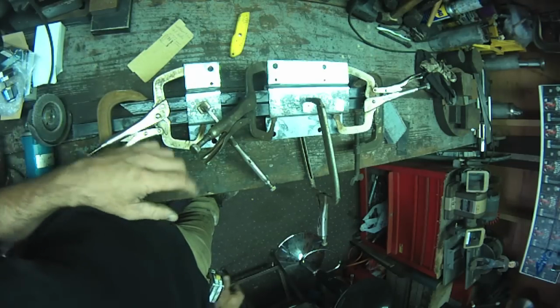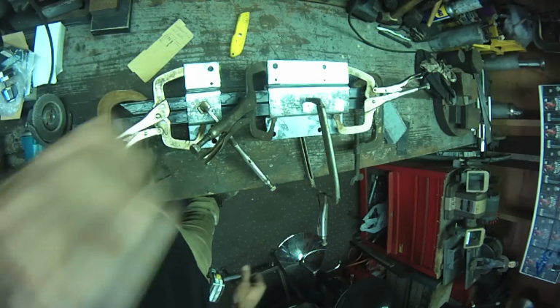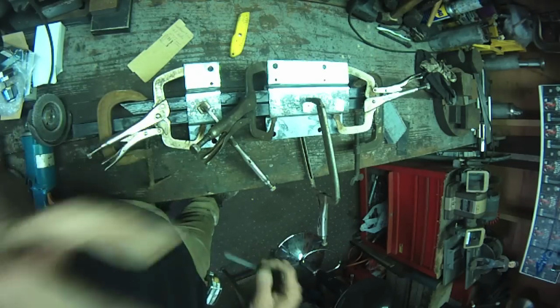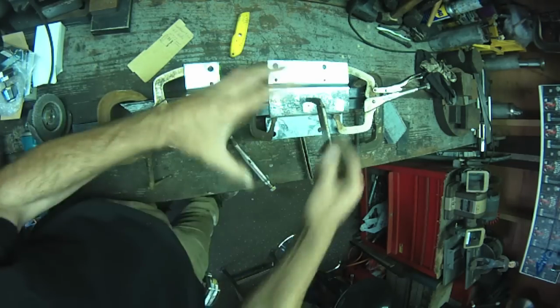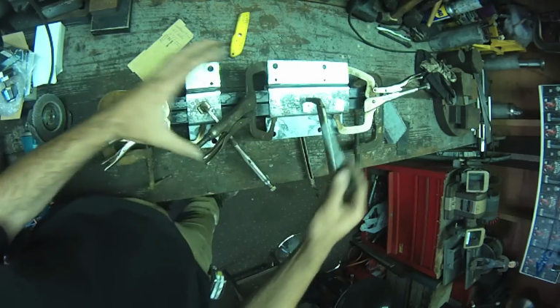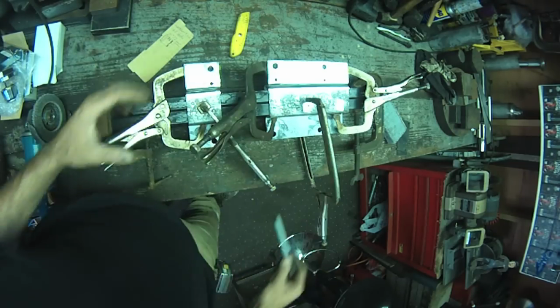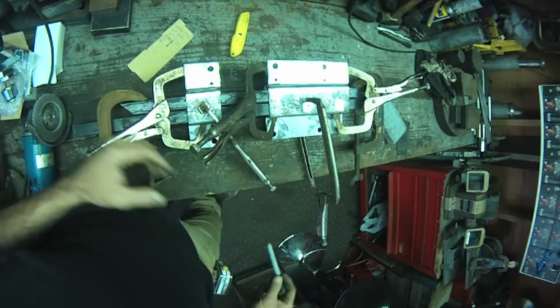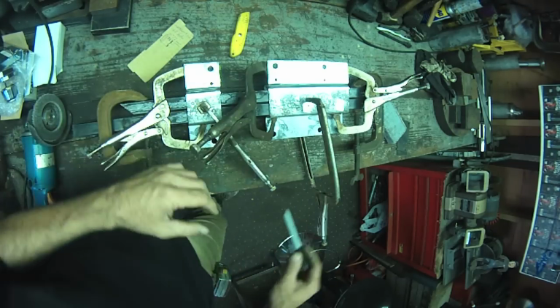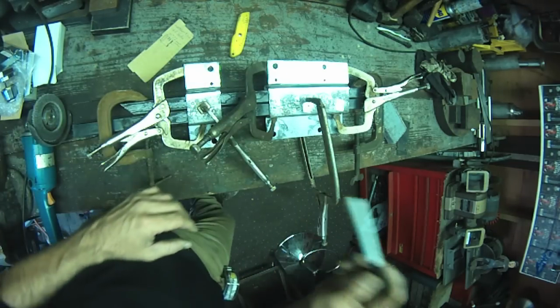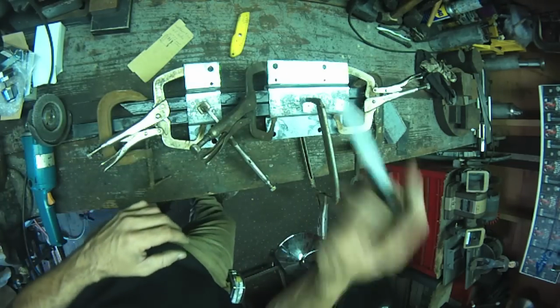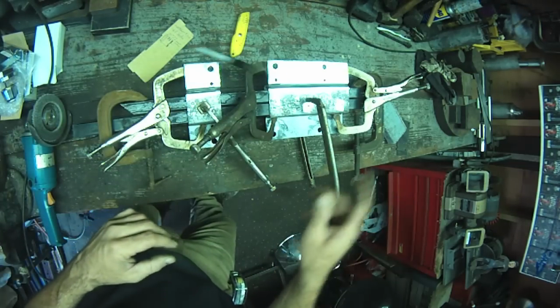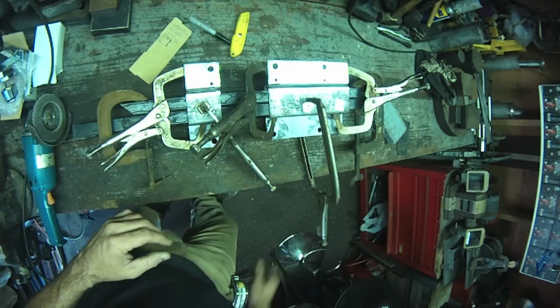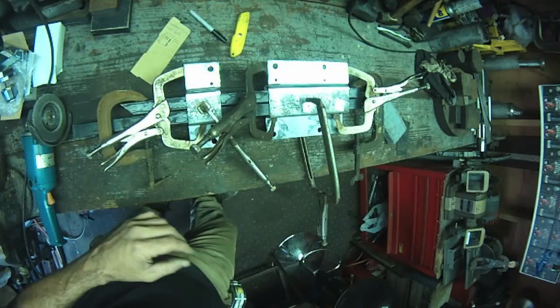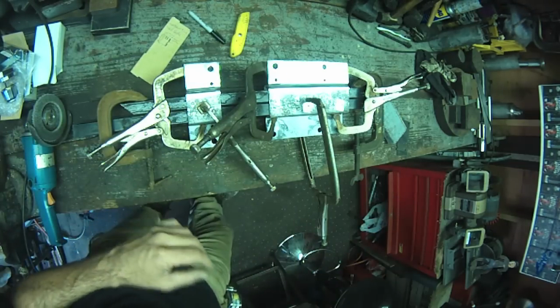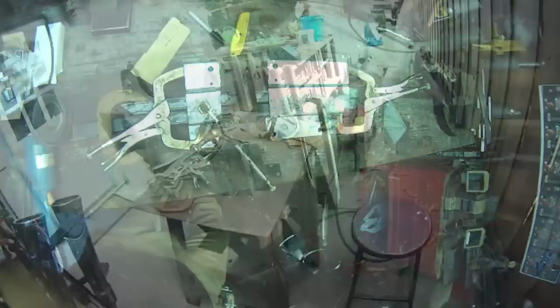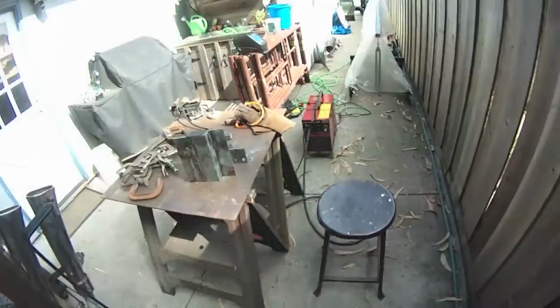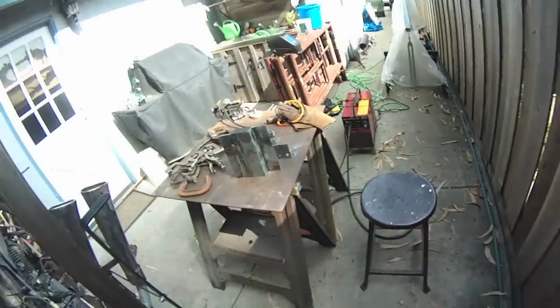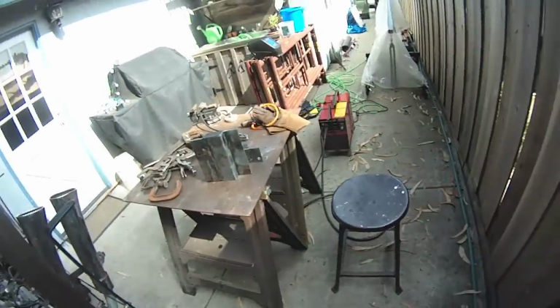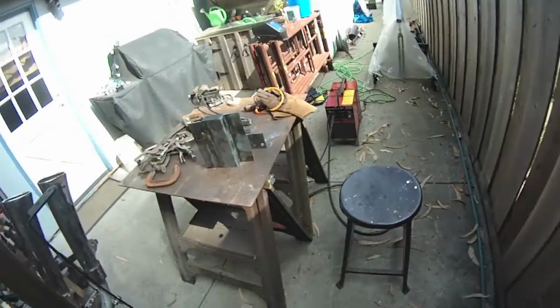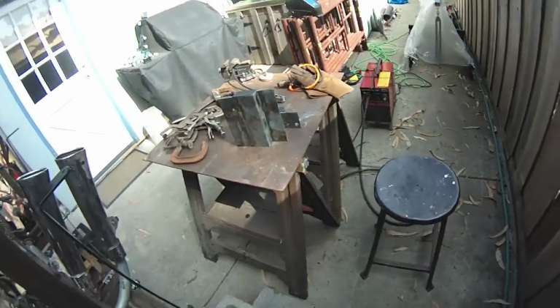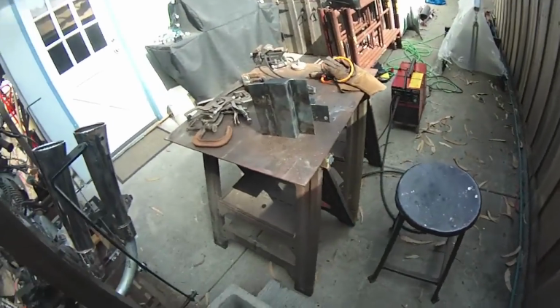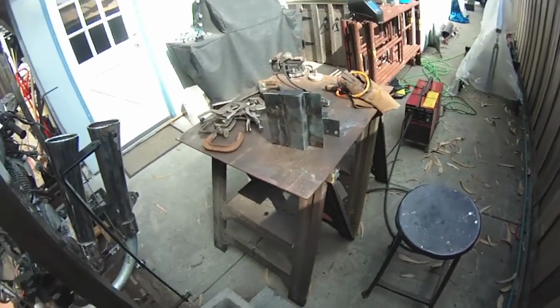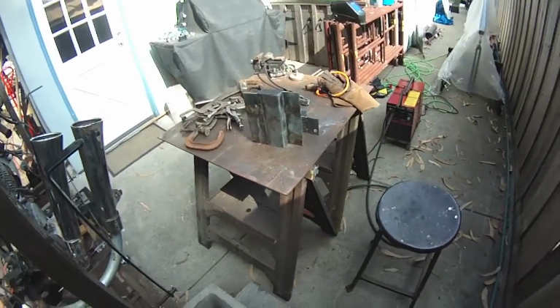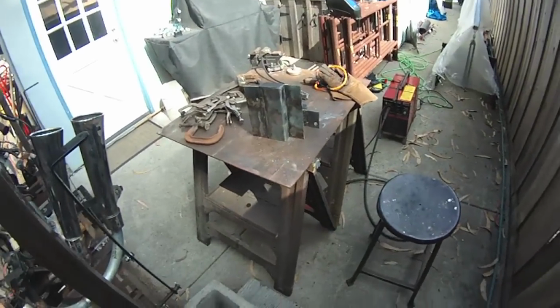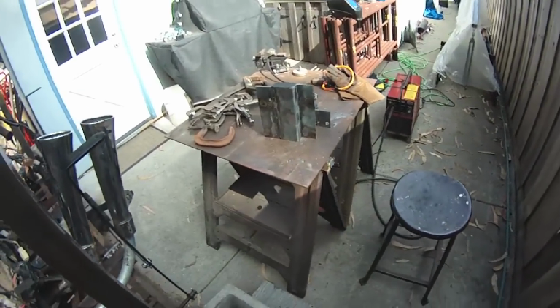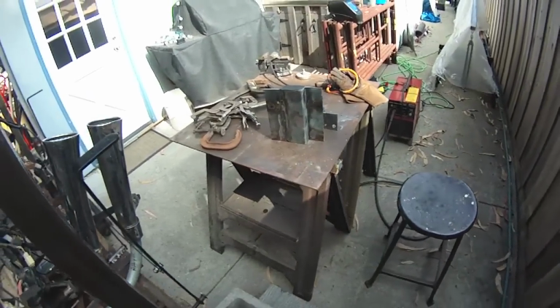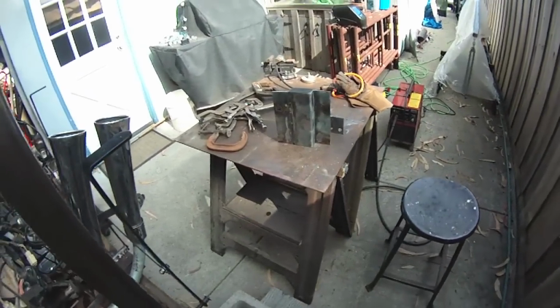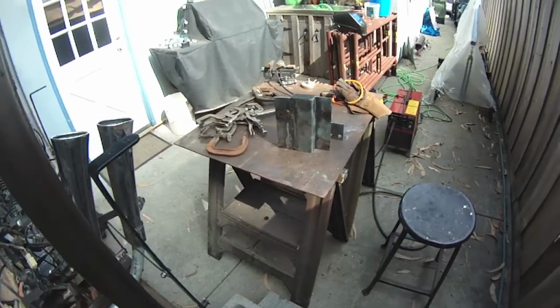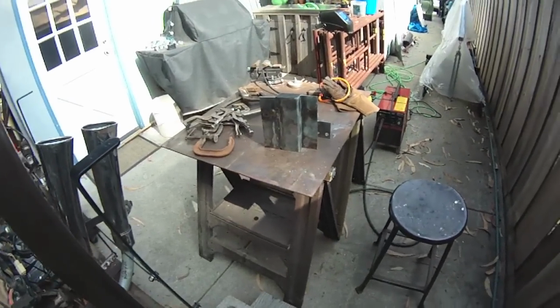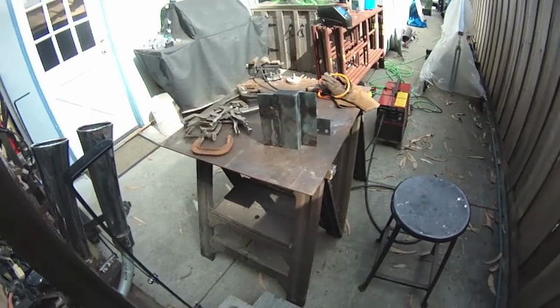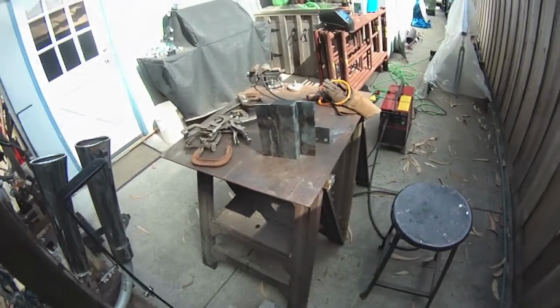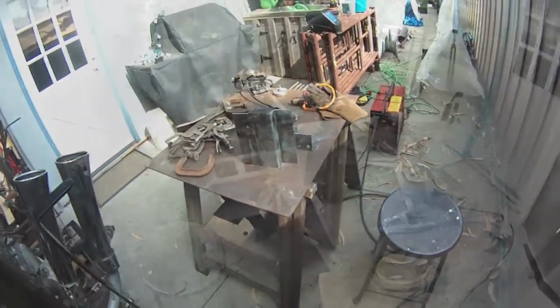I just want to give you a quick glimpse. Well, it's not a fancy welding table, but it's what I call home.